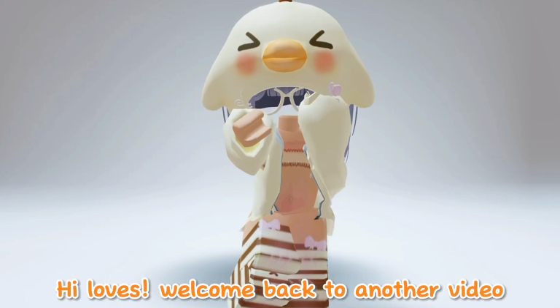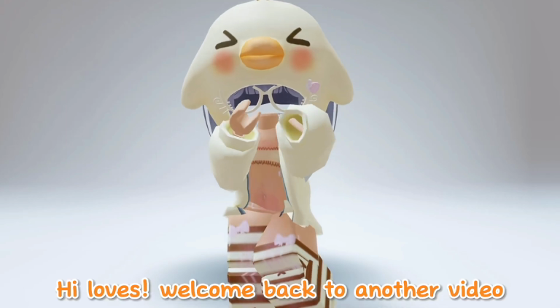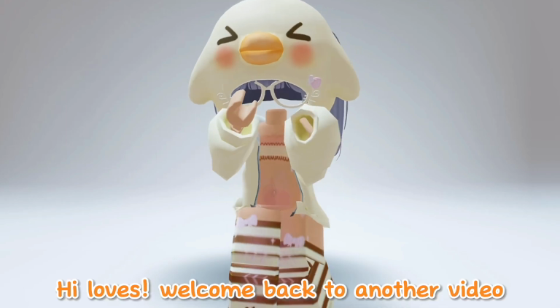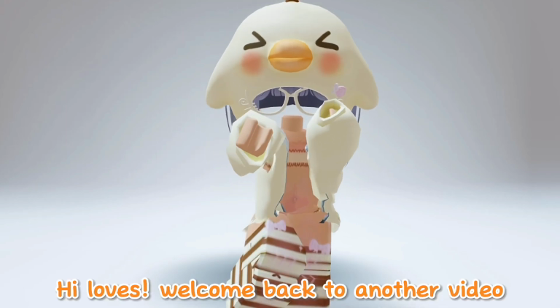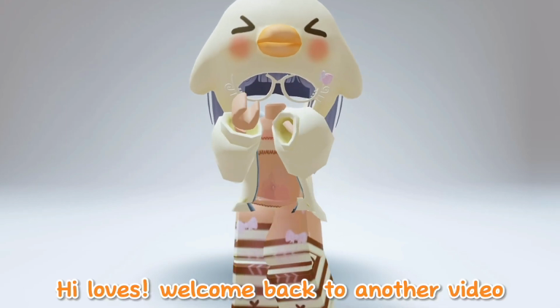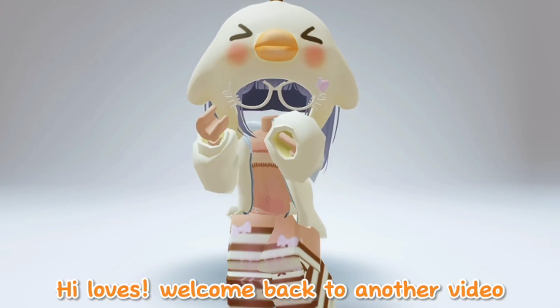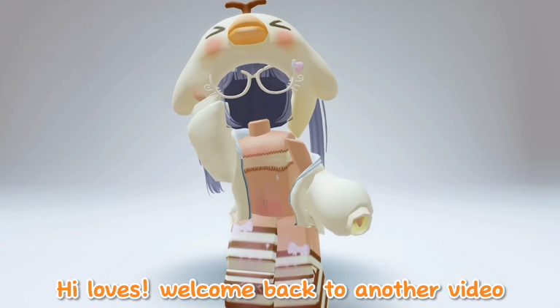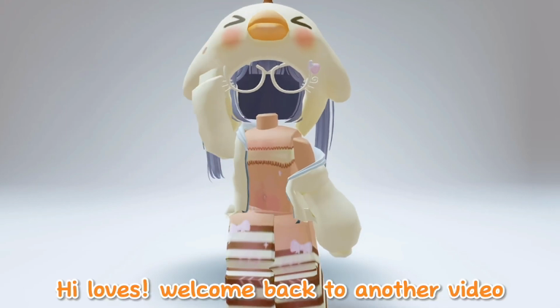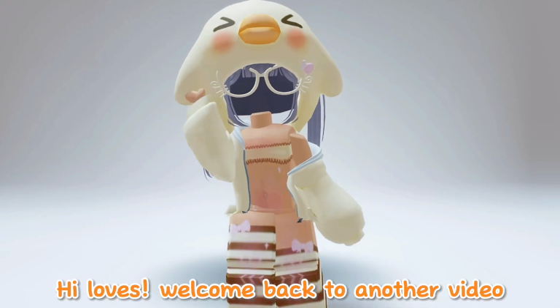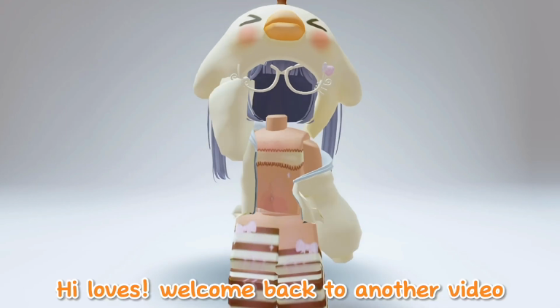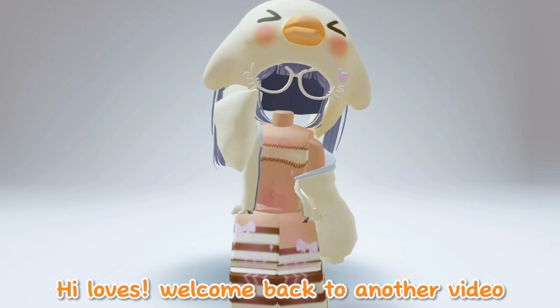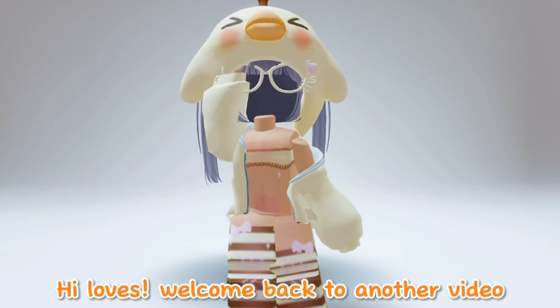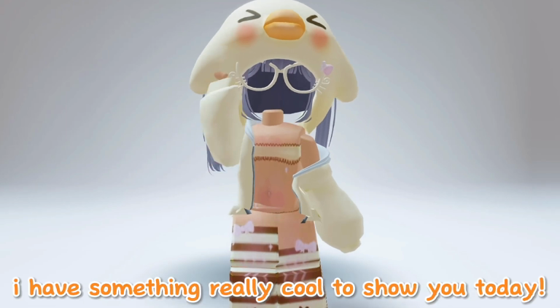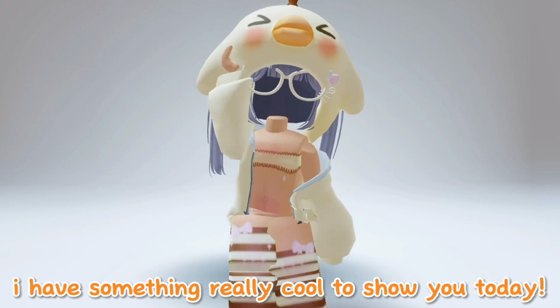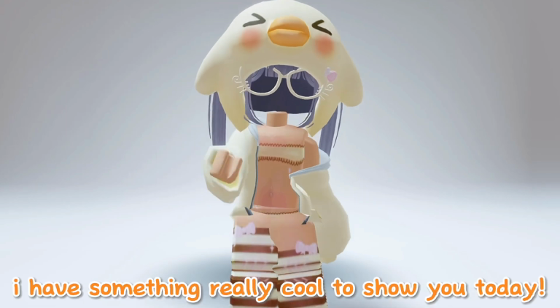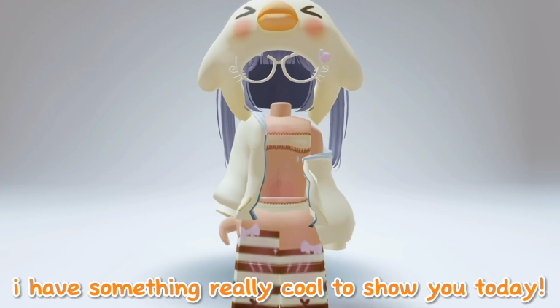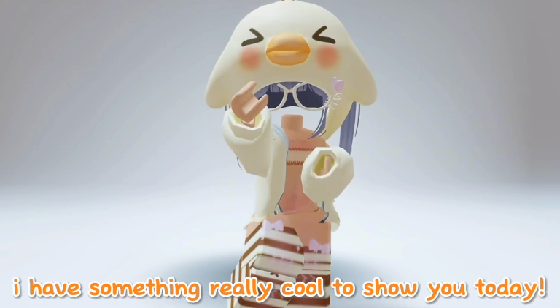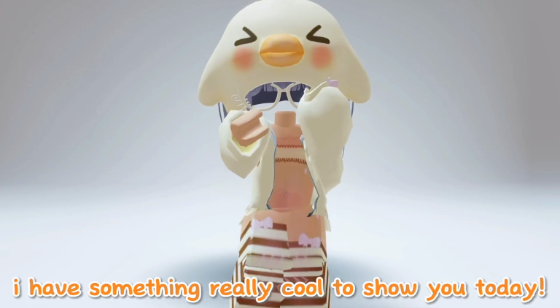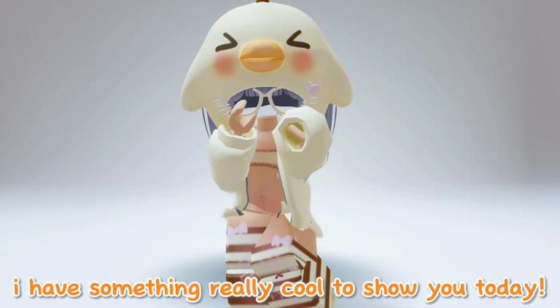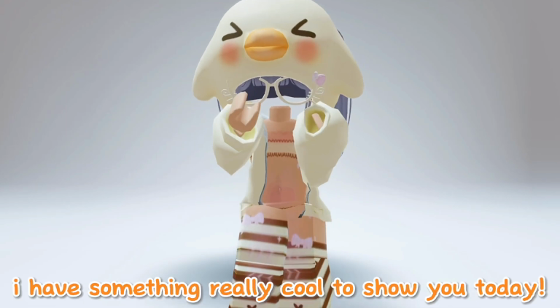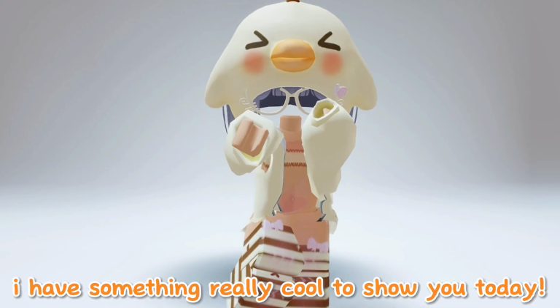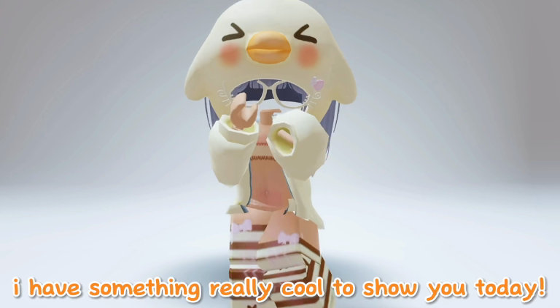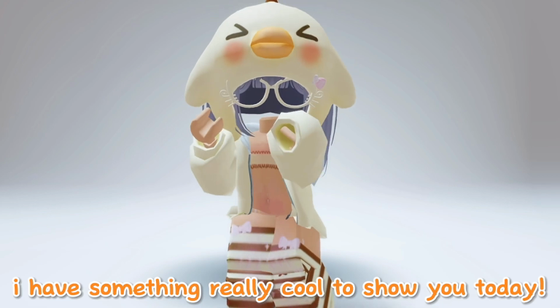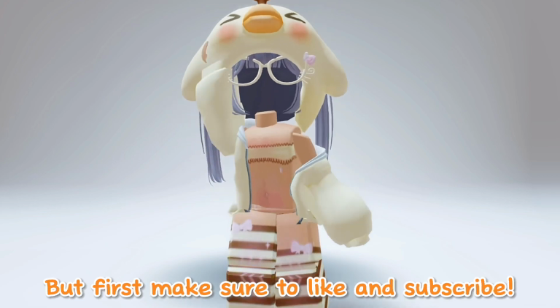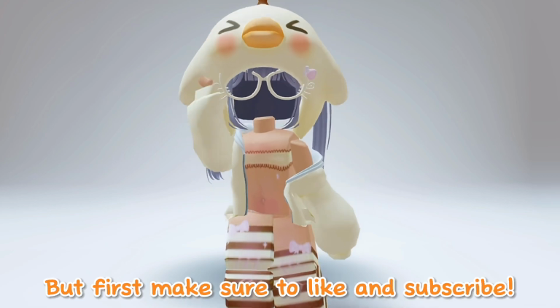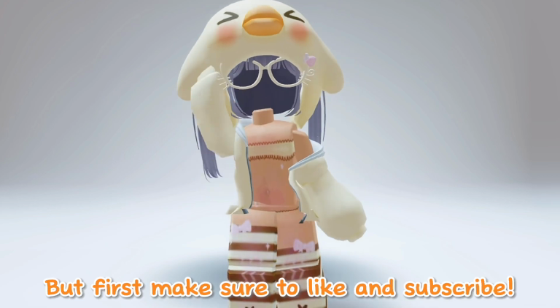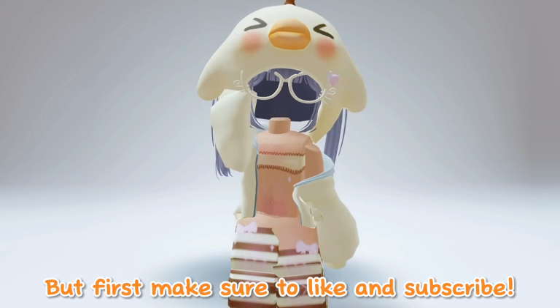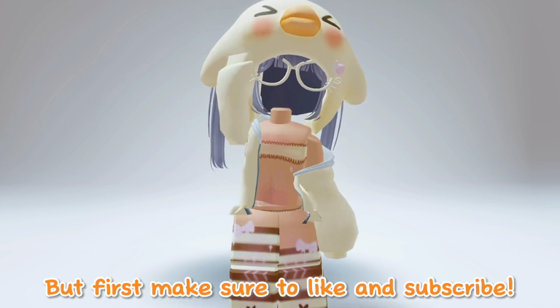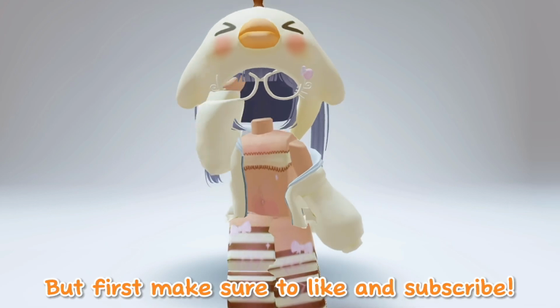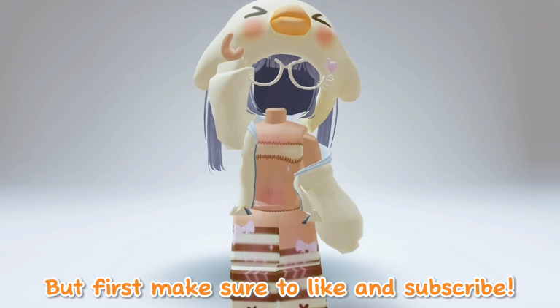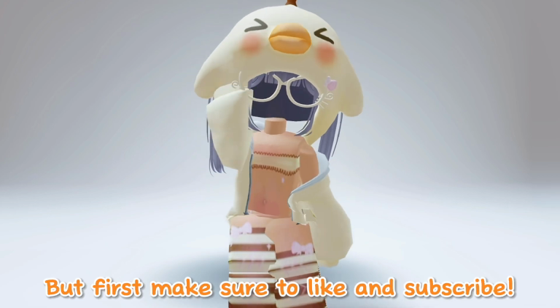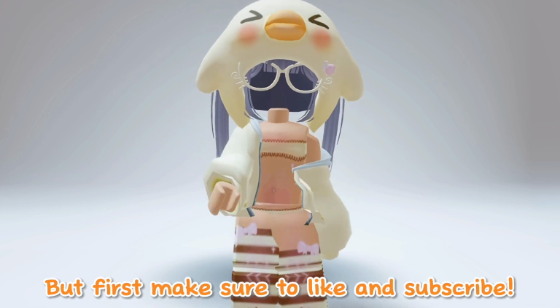Hi loves! Welcome back to another video. I have something really cool to show you today, but first make sure to like and subscribe.